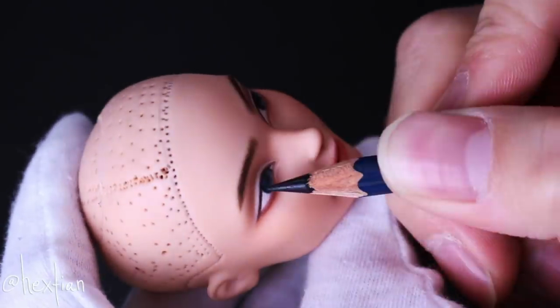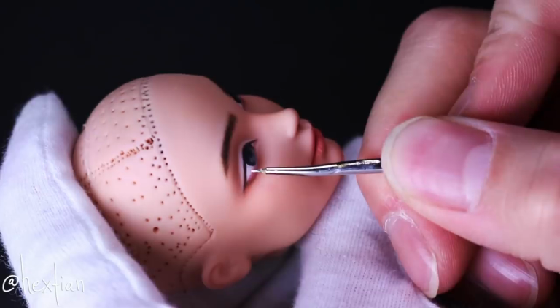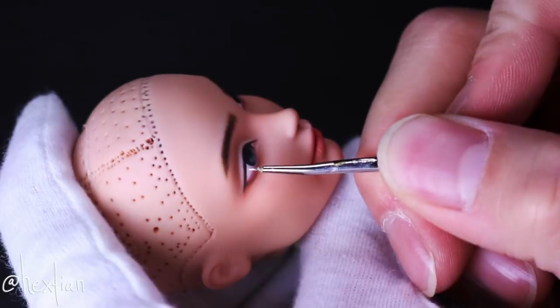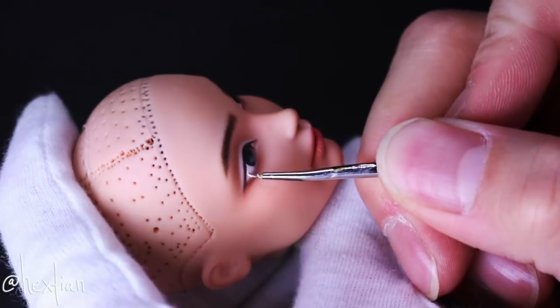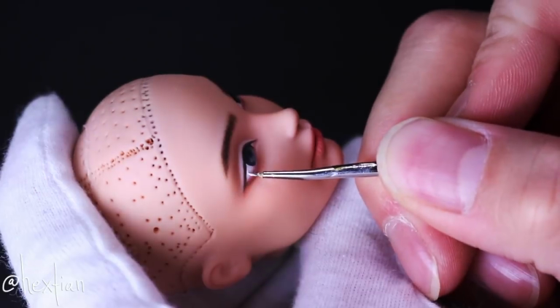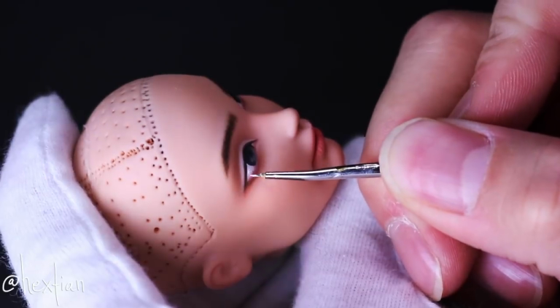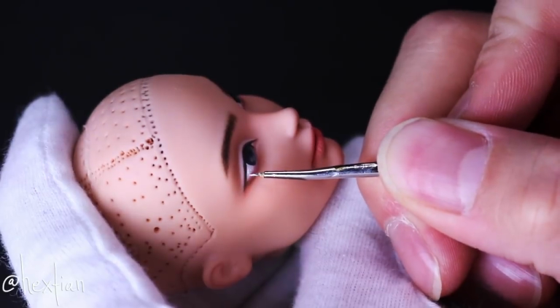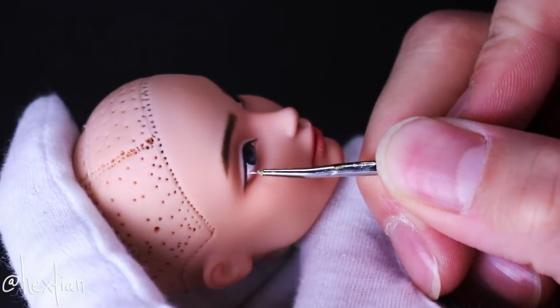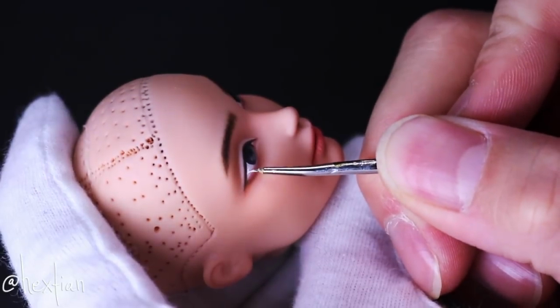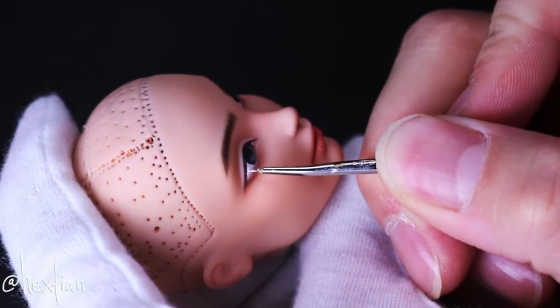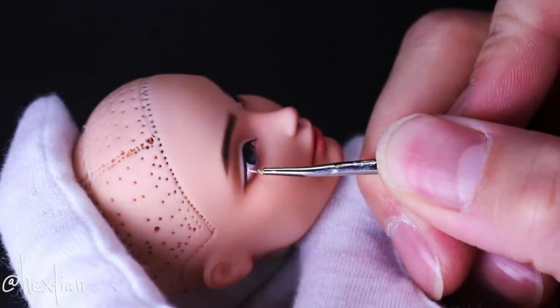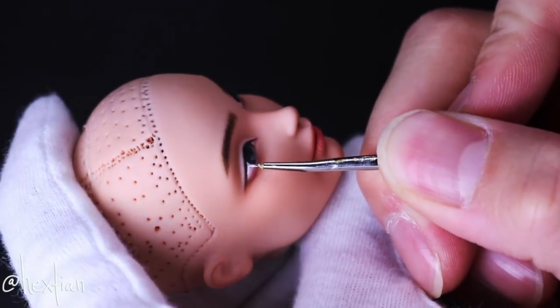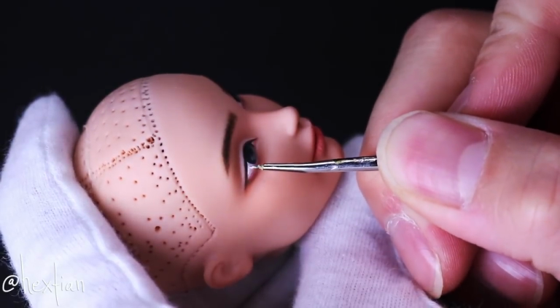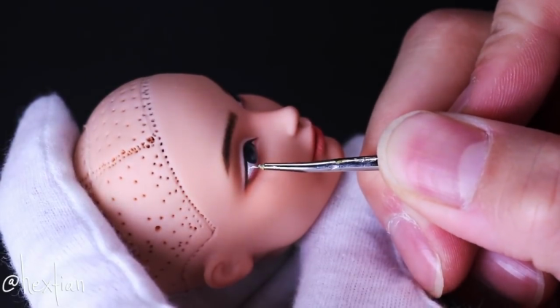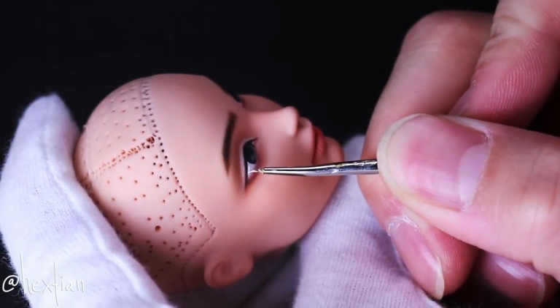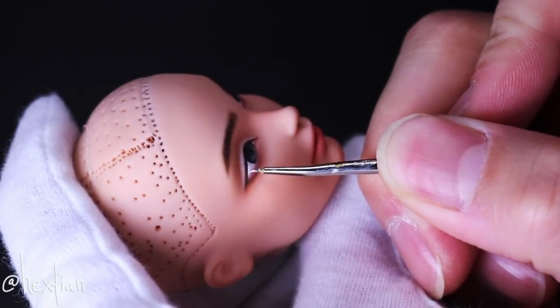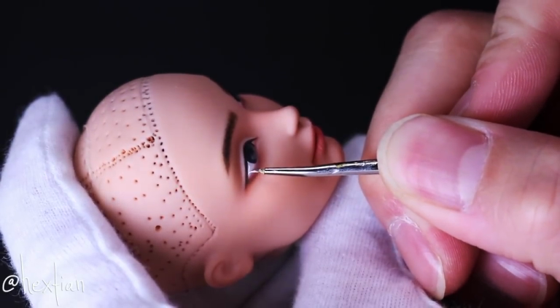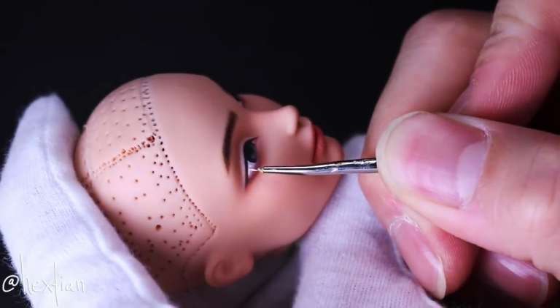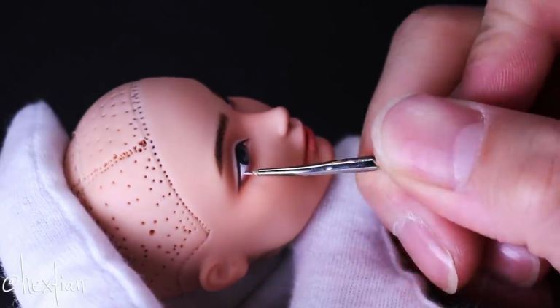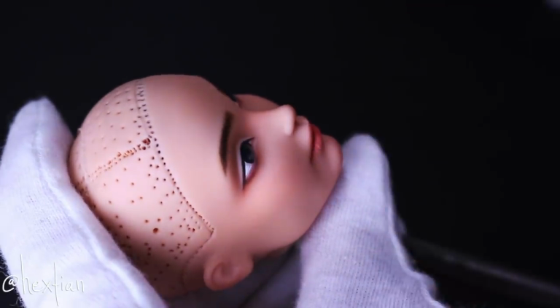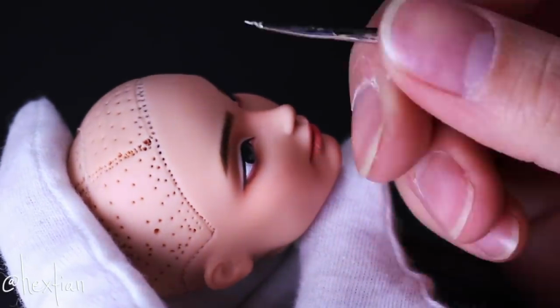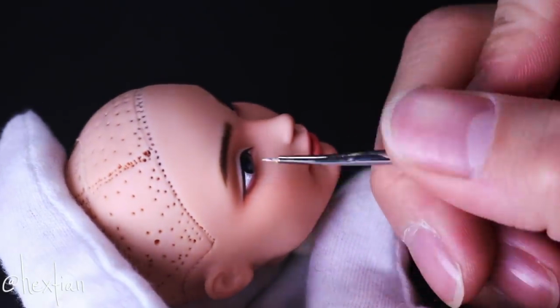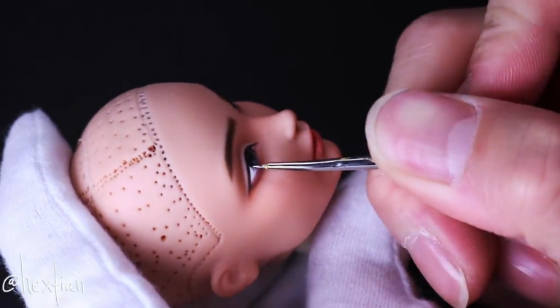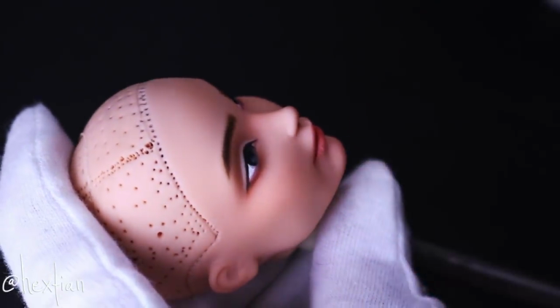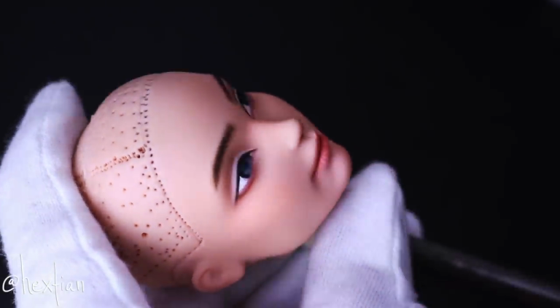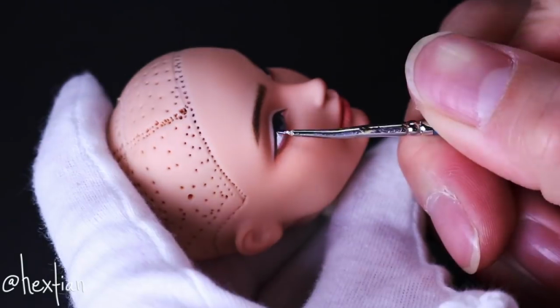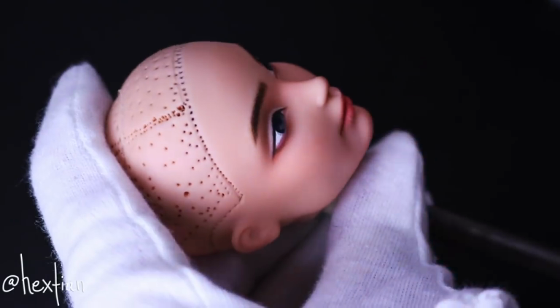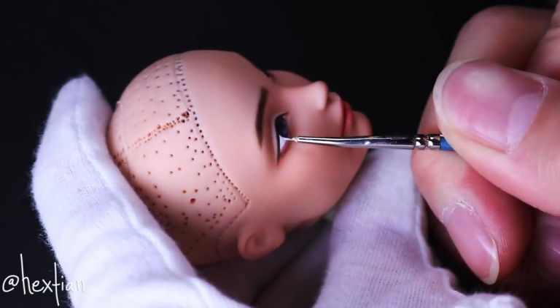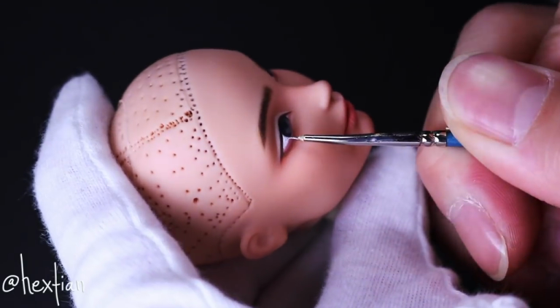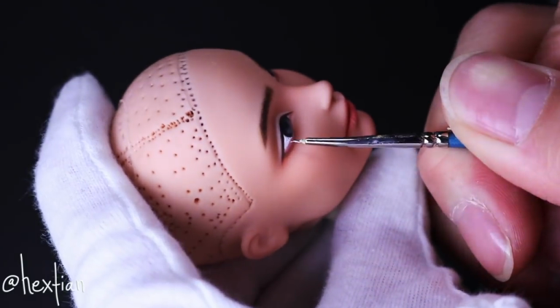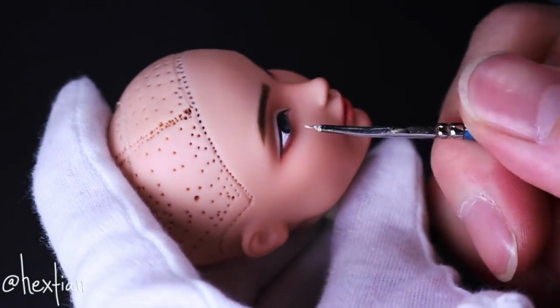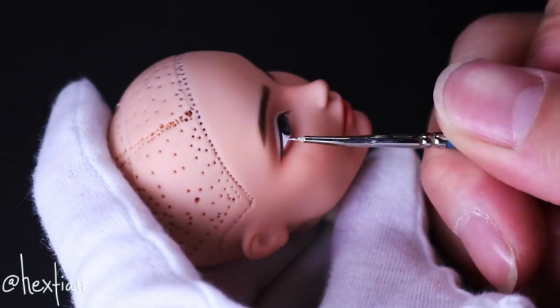To bring more light to his eyes, I painted his sclera with white acrylic paint and added the catchlights too.